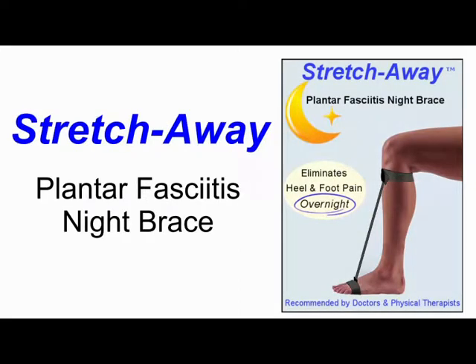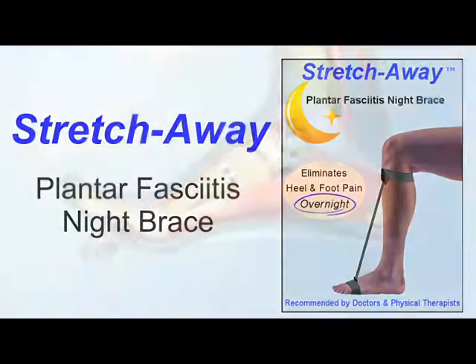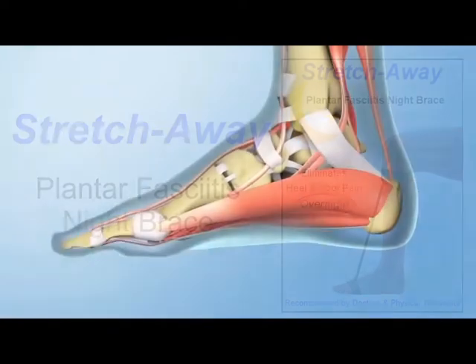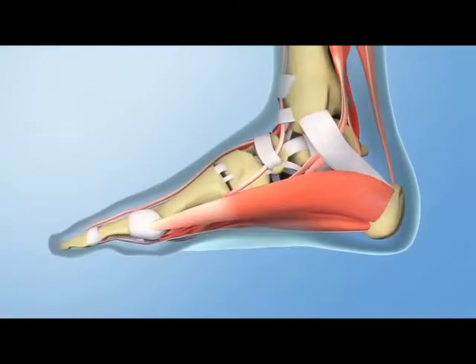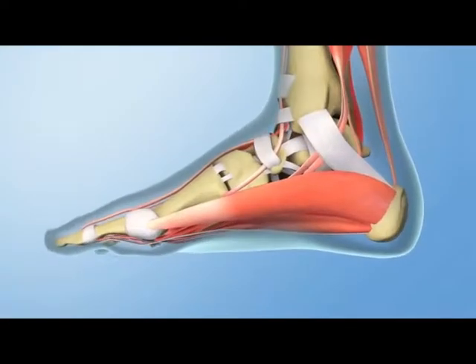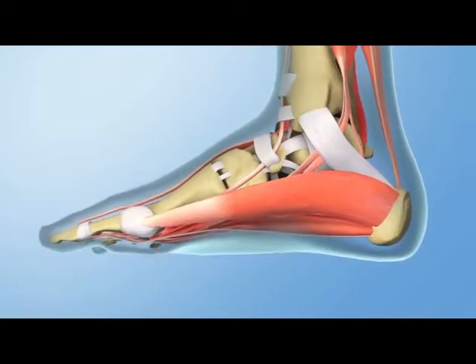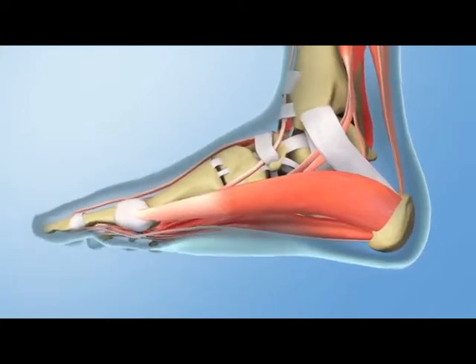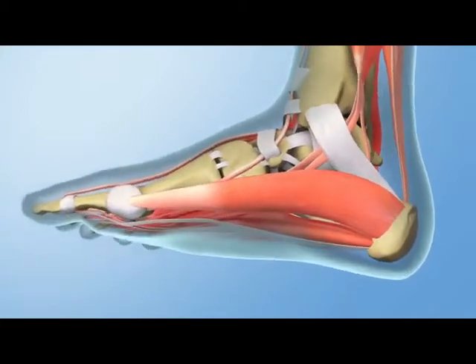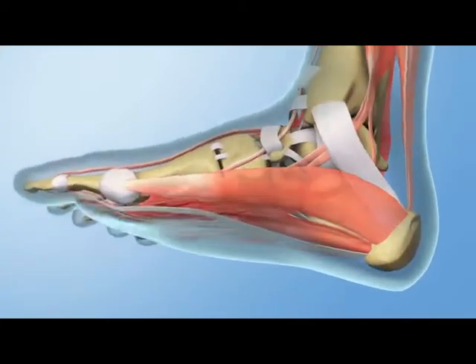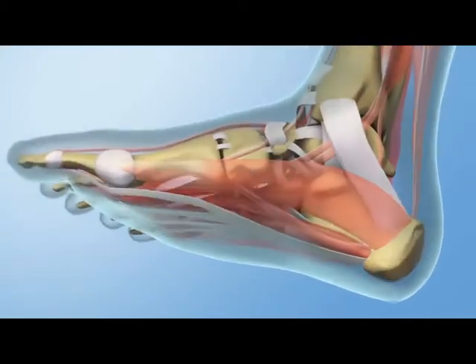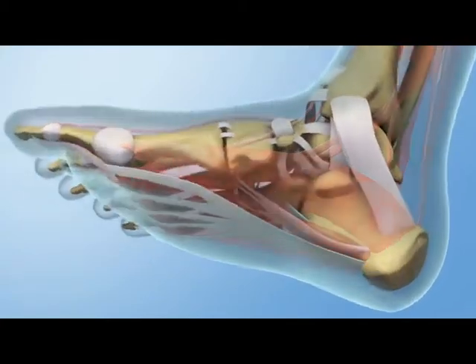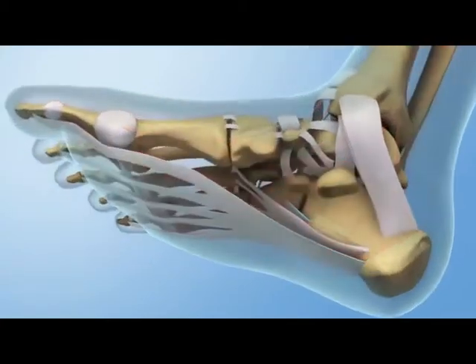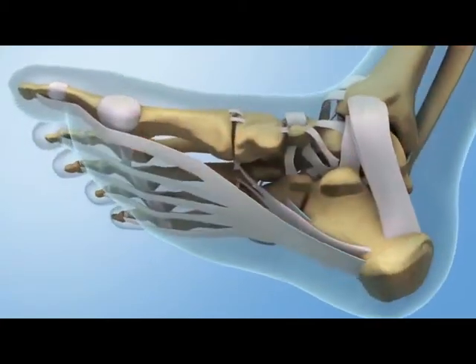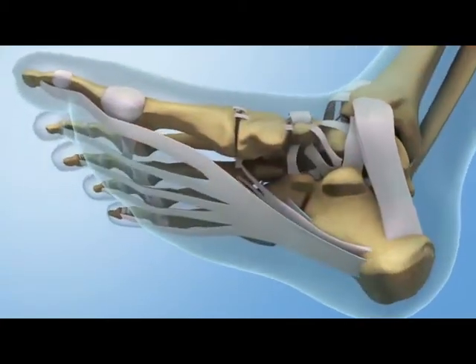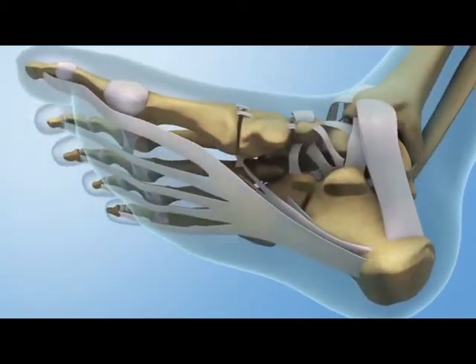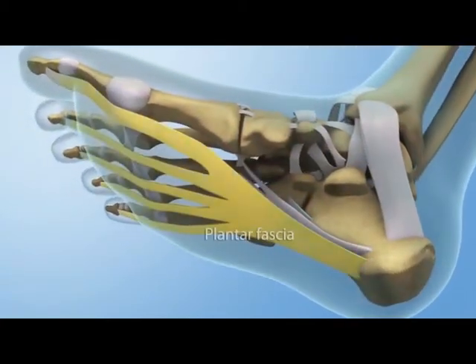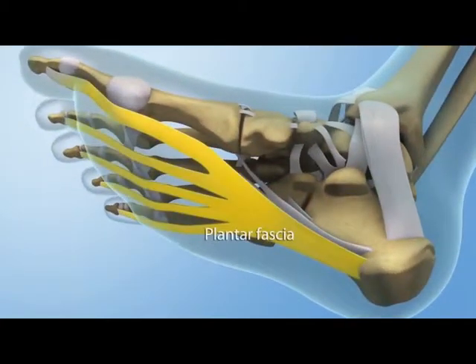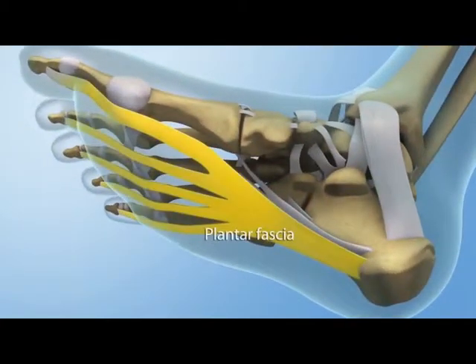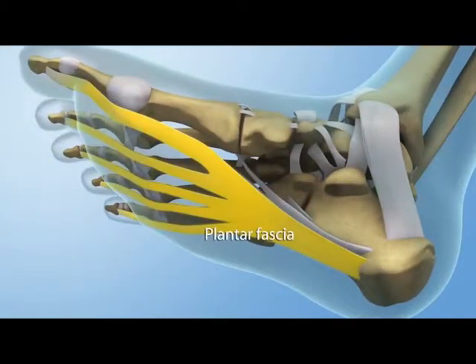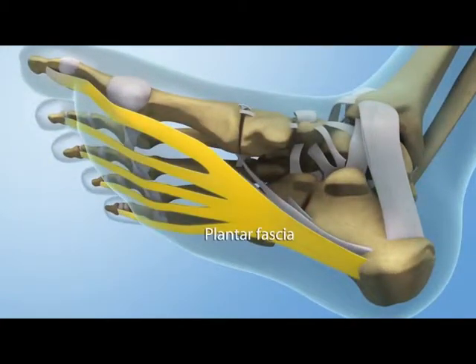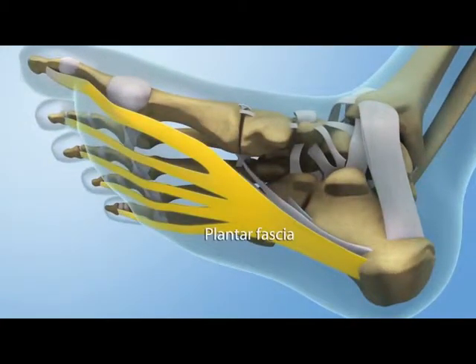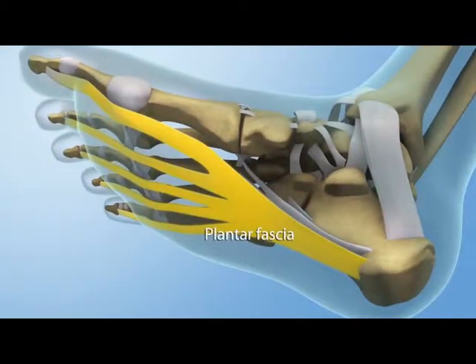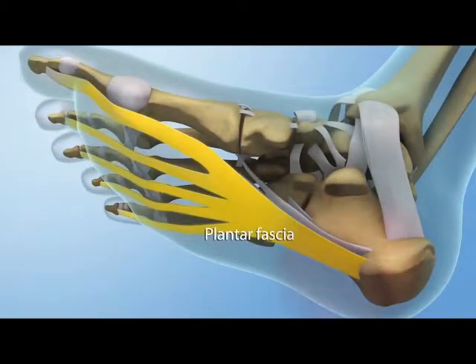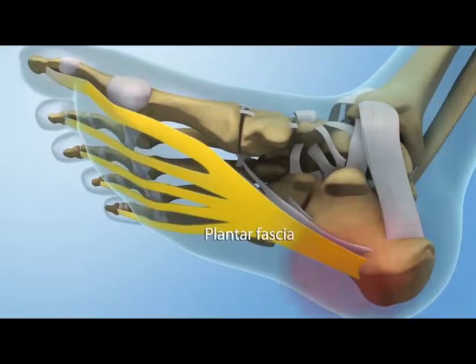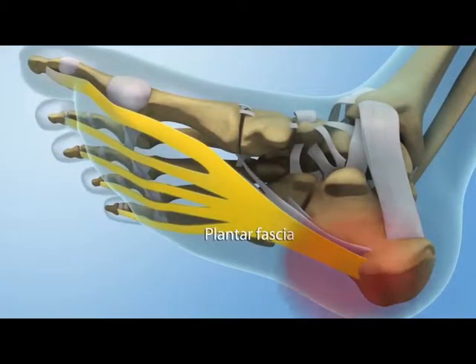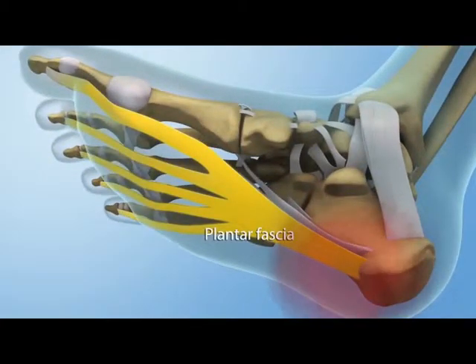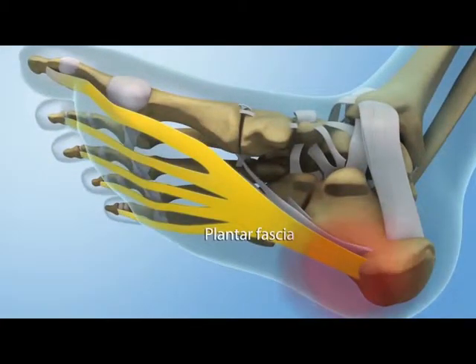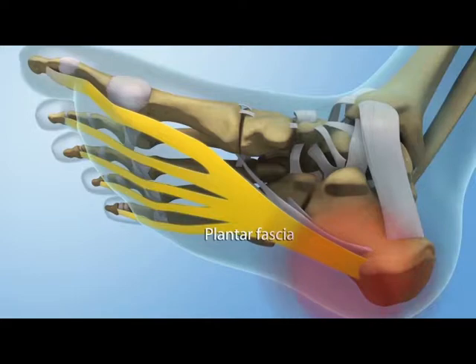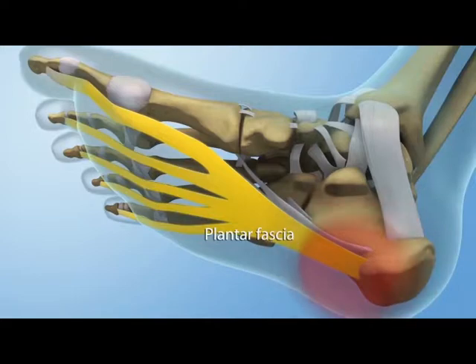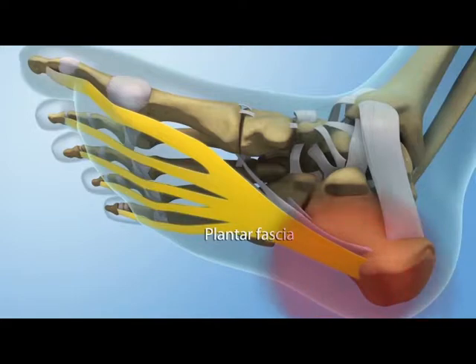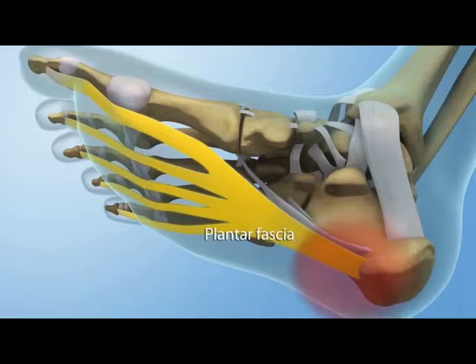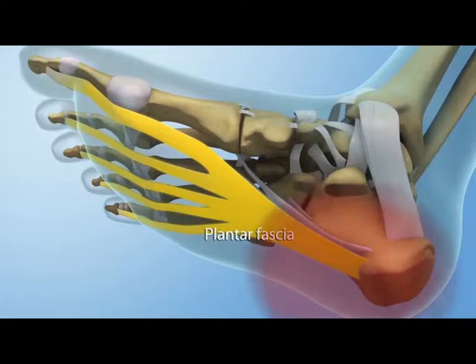Plantar fasciitis occurs when the fibers in the sole of your foot, called the plantar fascia, shorten and produce sharp, stabbing pain.